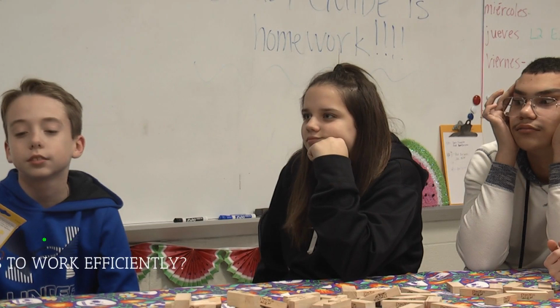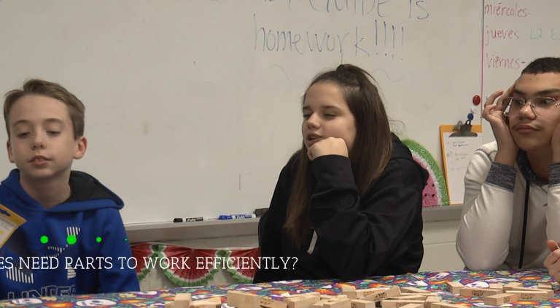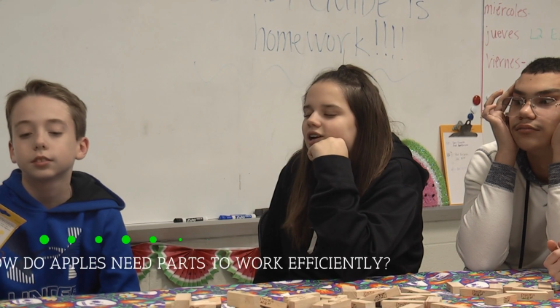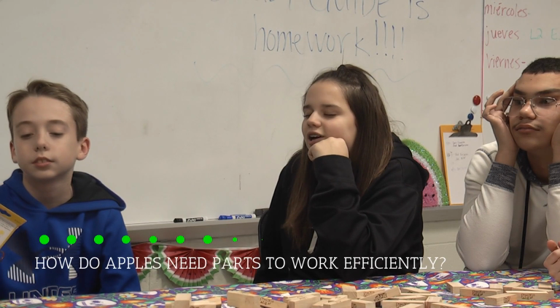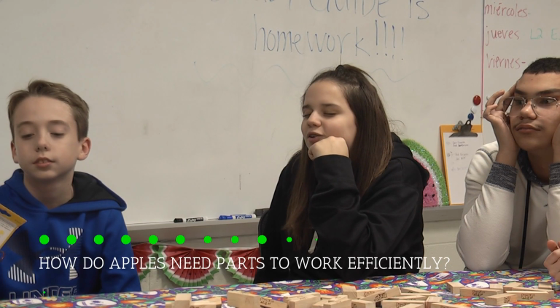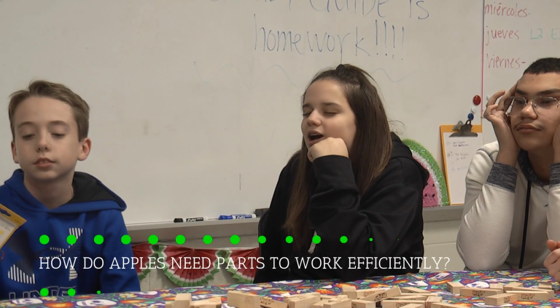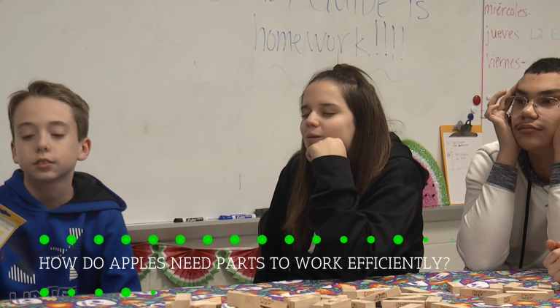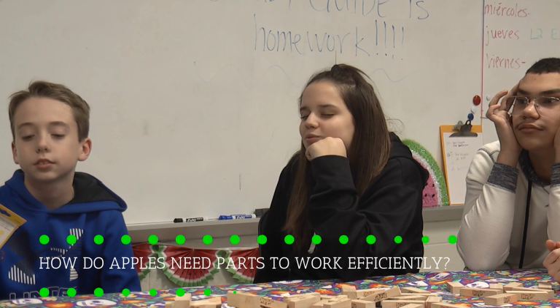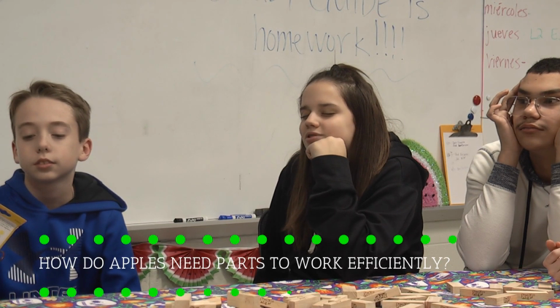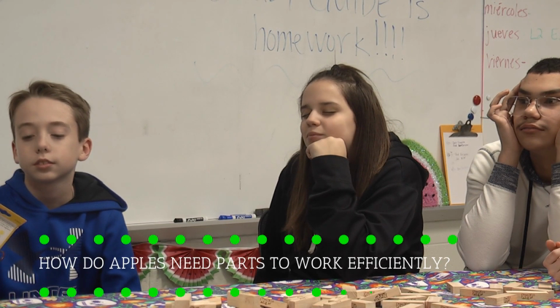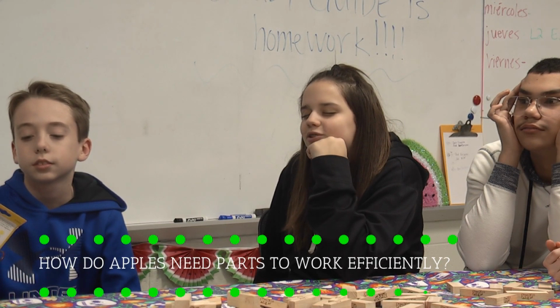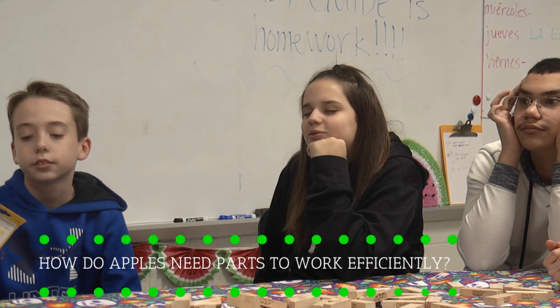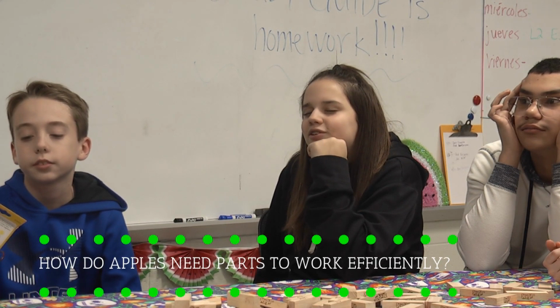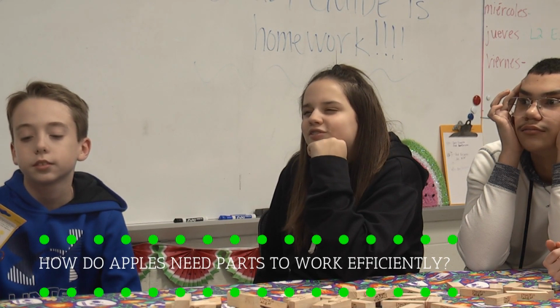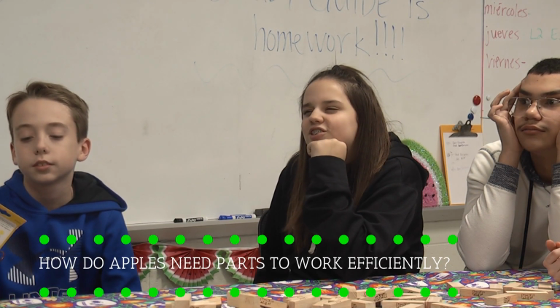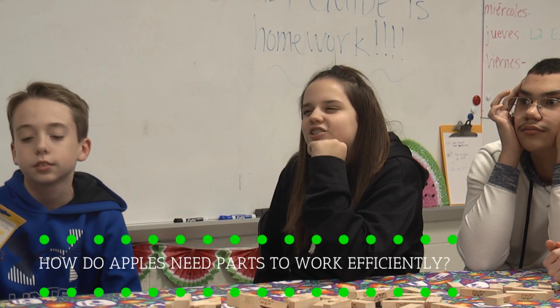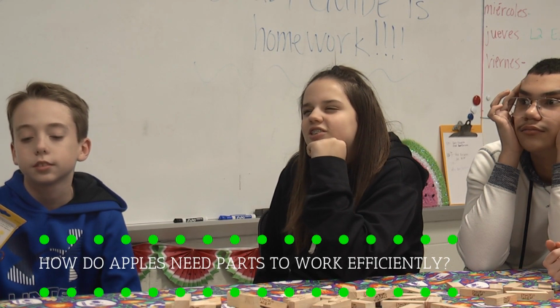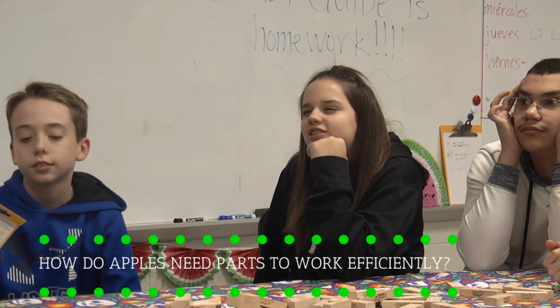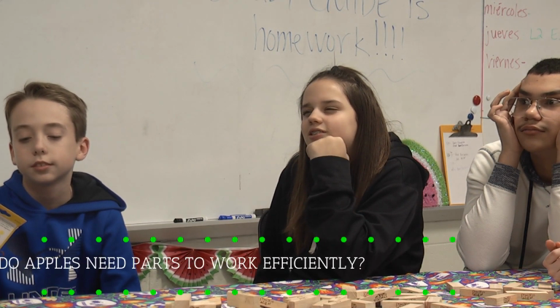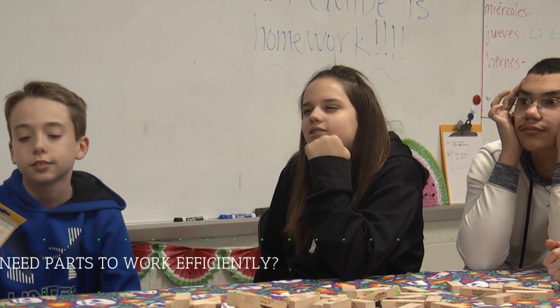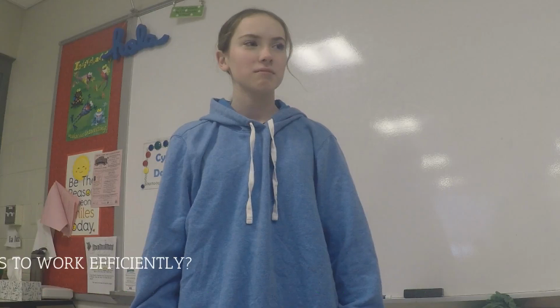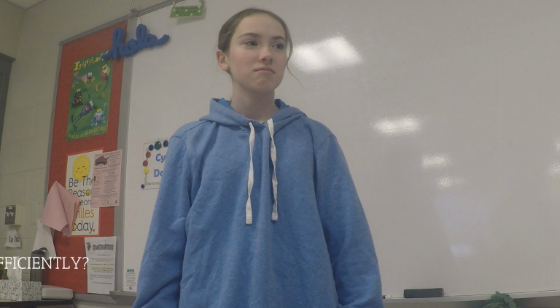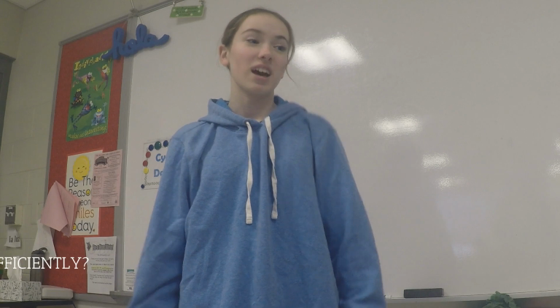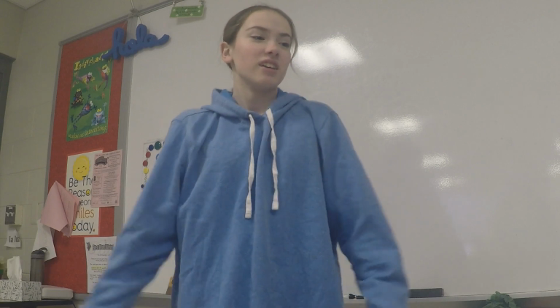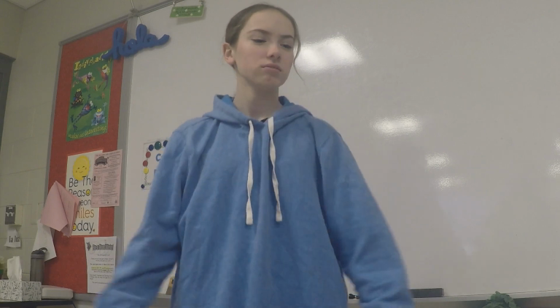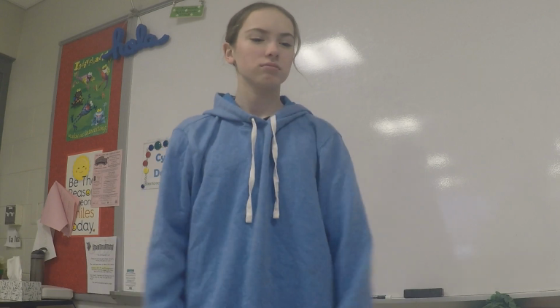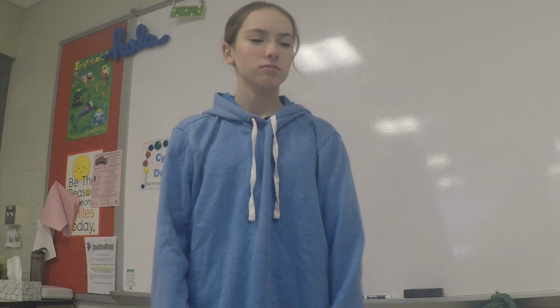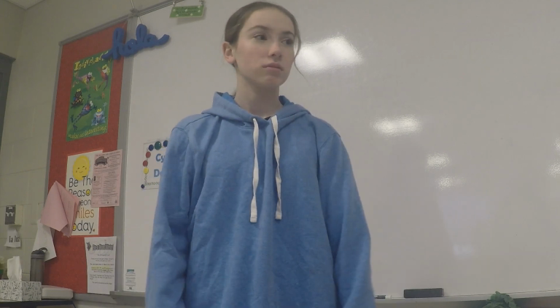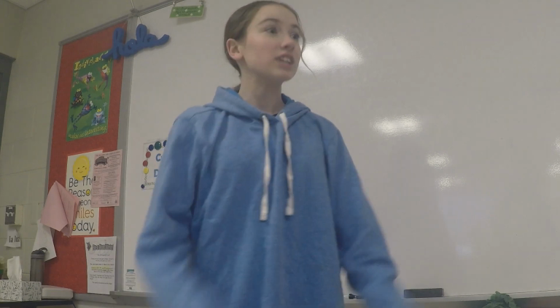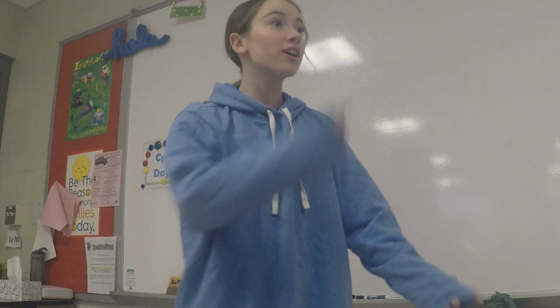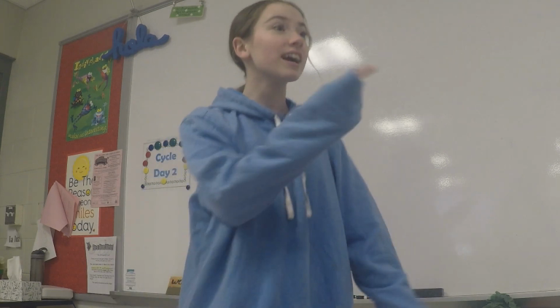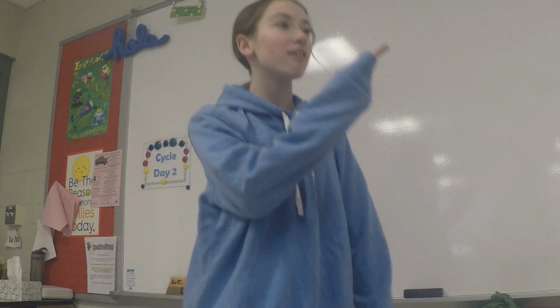How do apples need parts to work efficiently? I don't know. Let's find out!